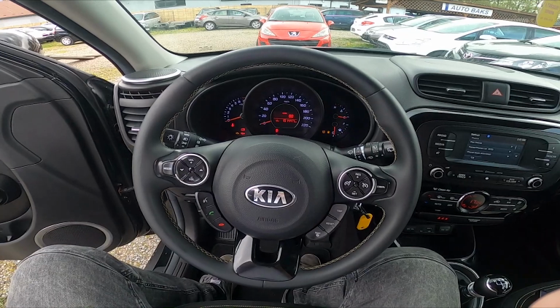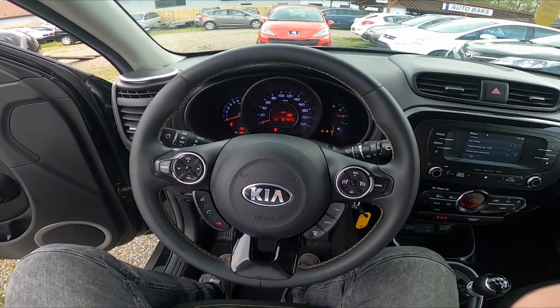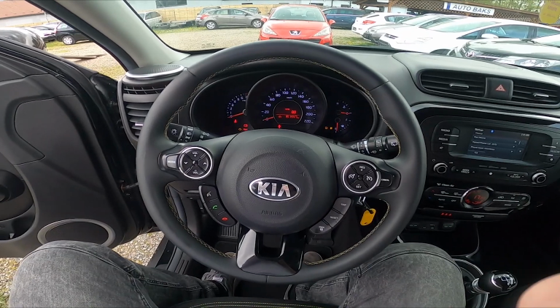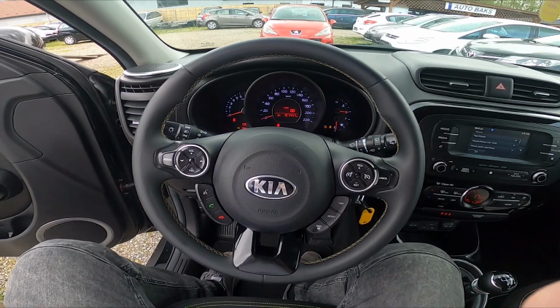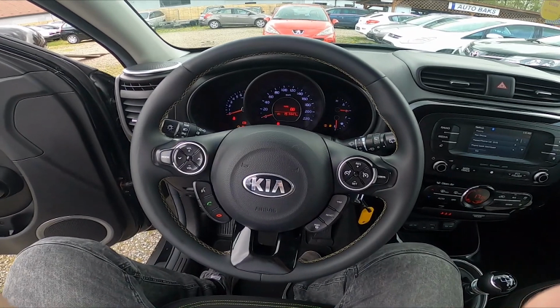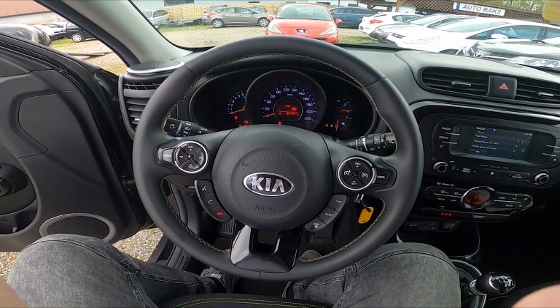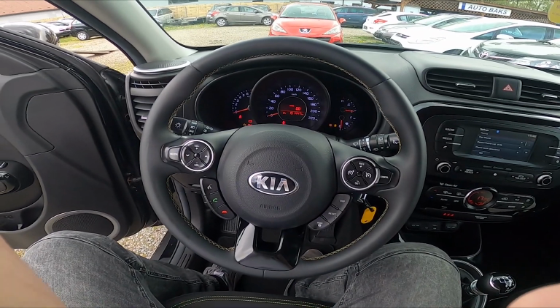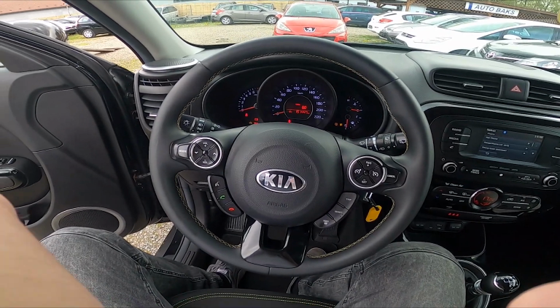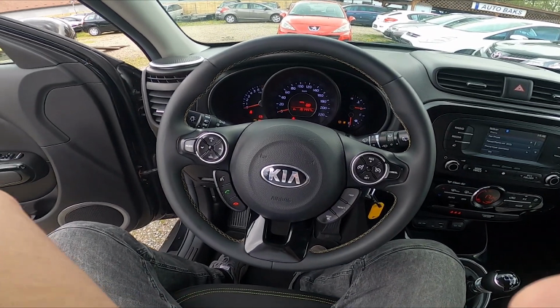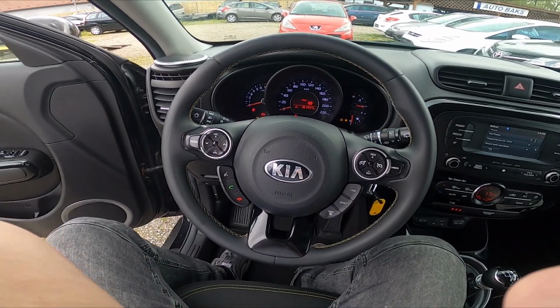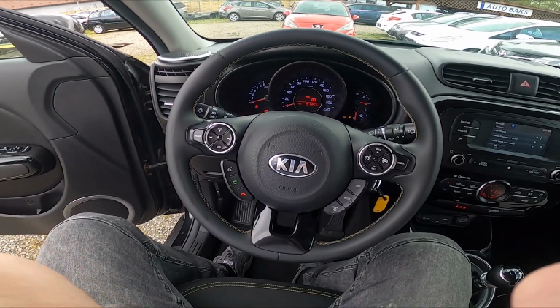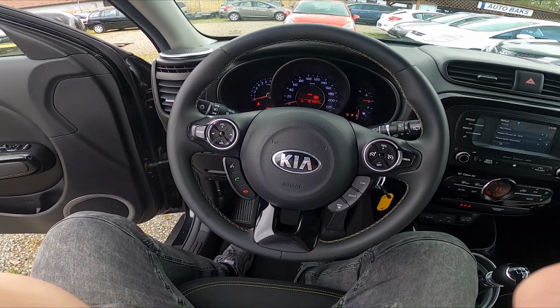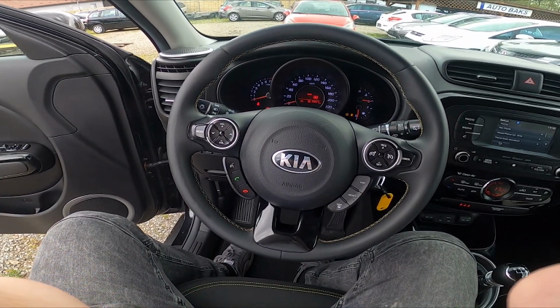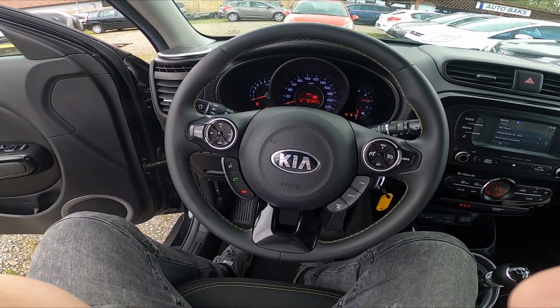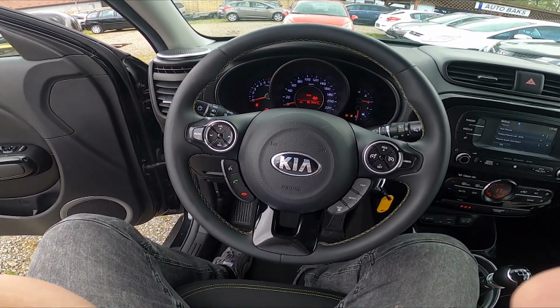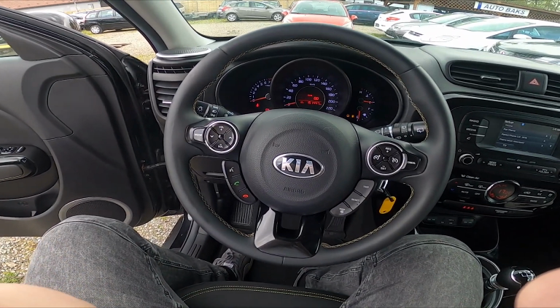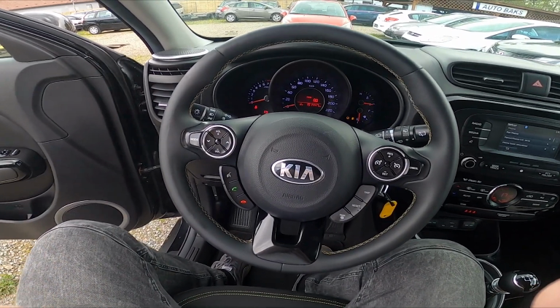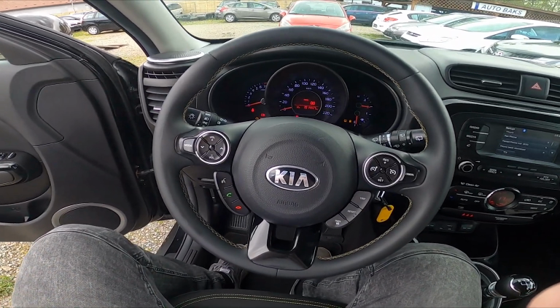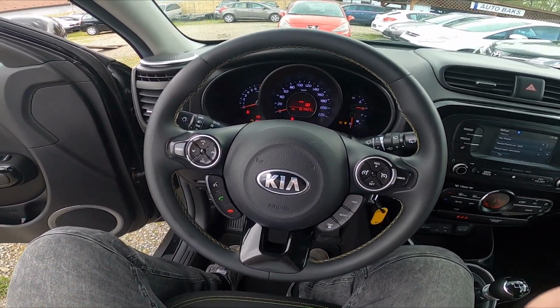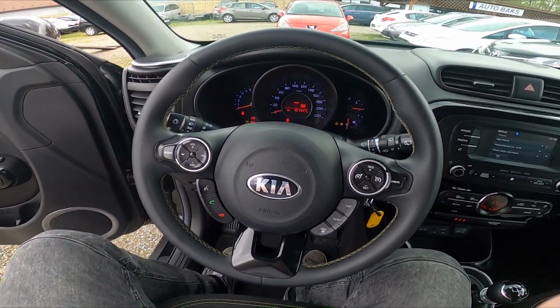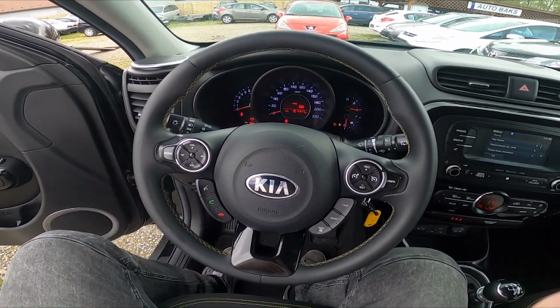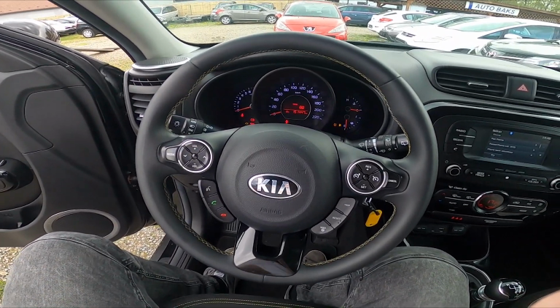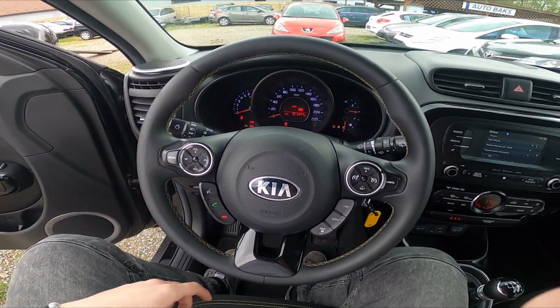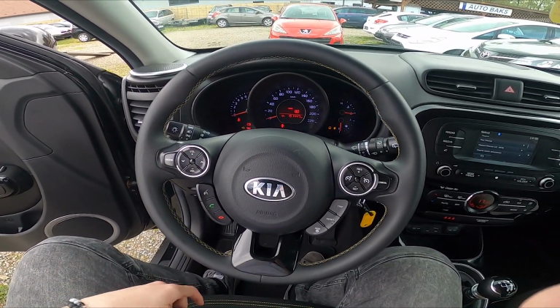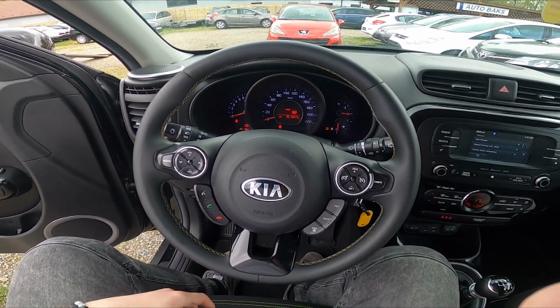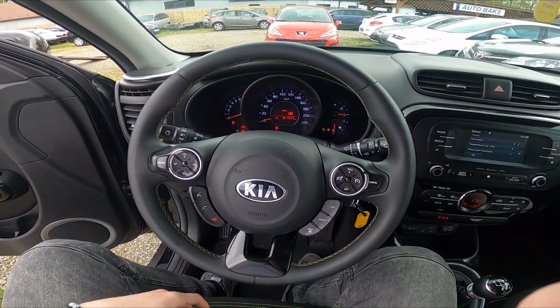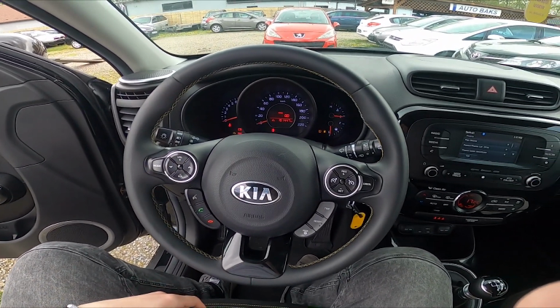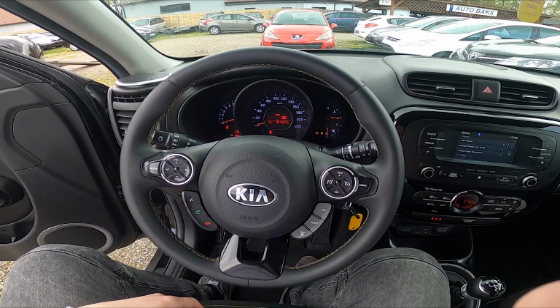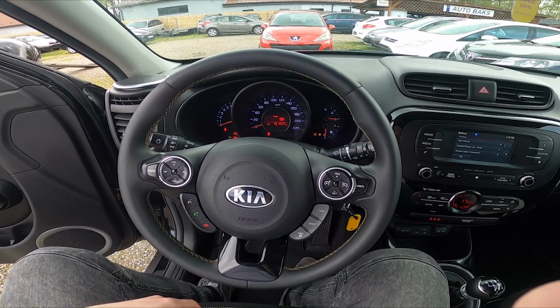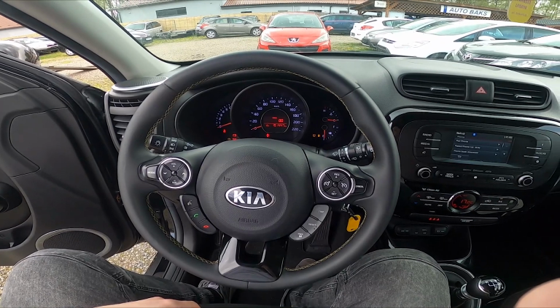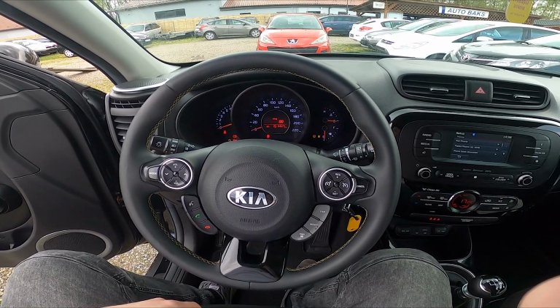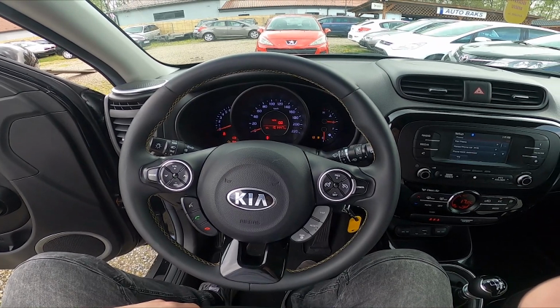Hello, today I'm in a Kia Soul. In this video I'll show you where the OBD2 socket is.